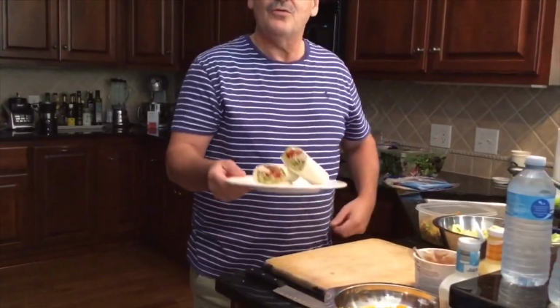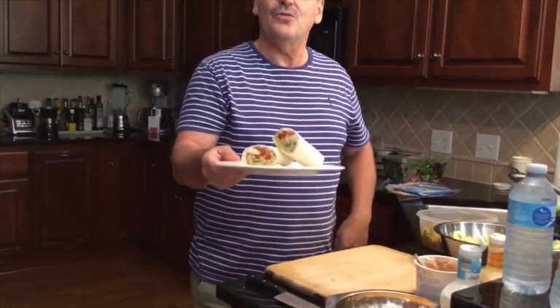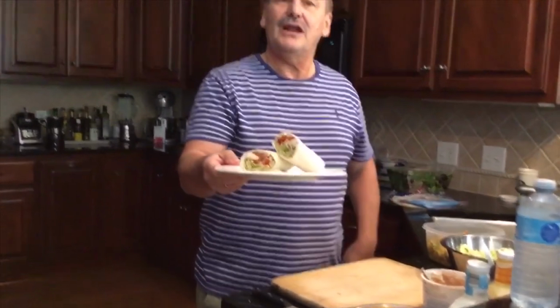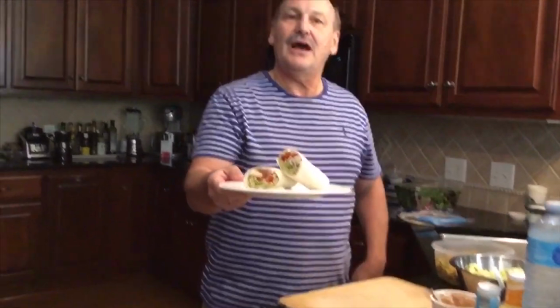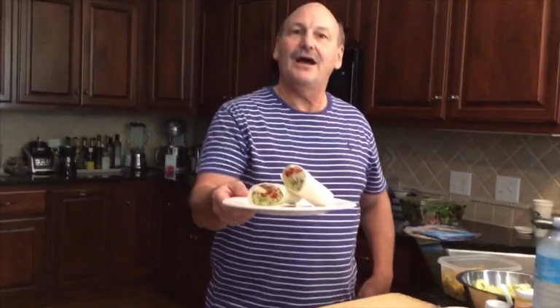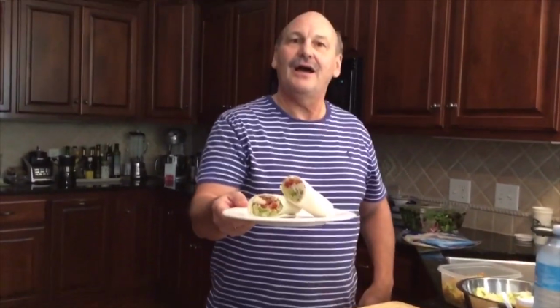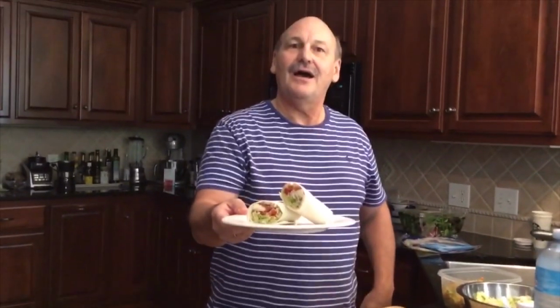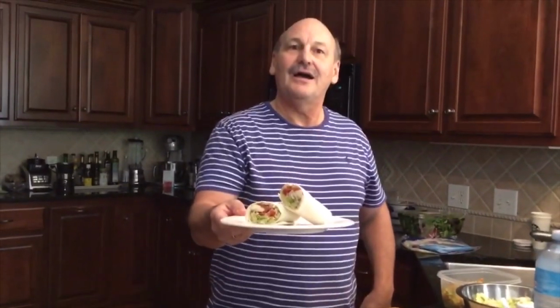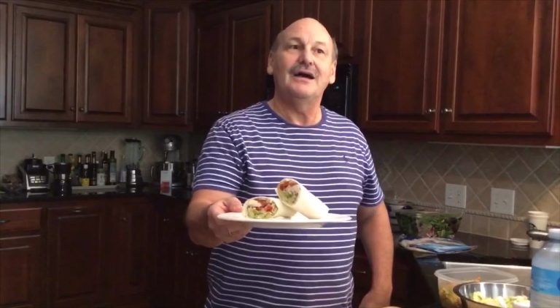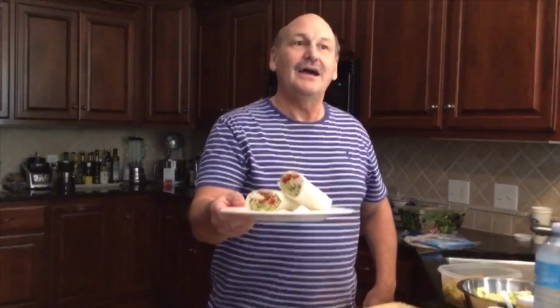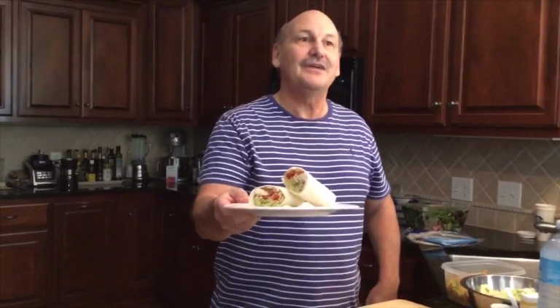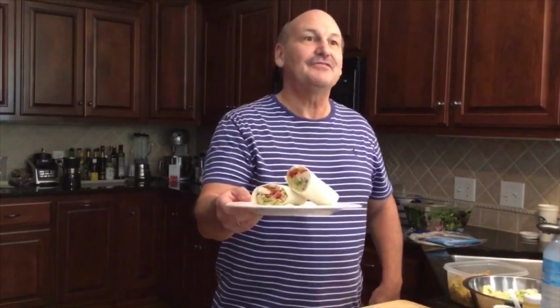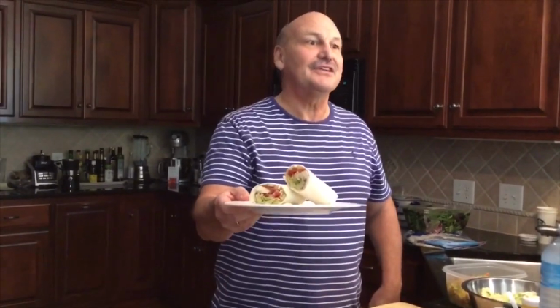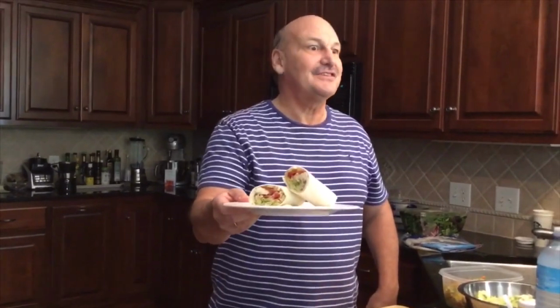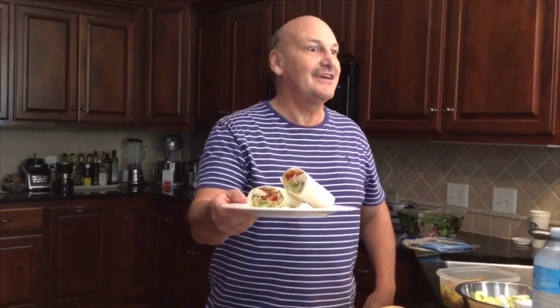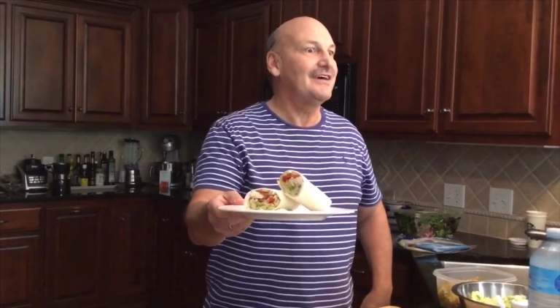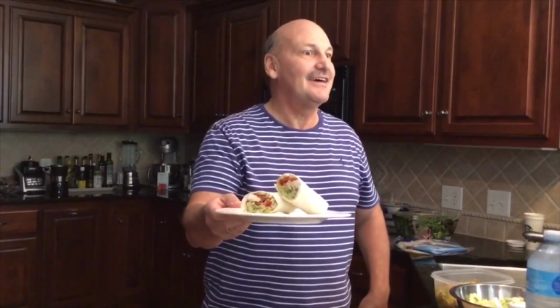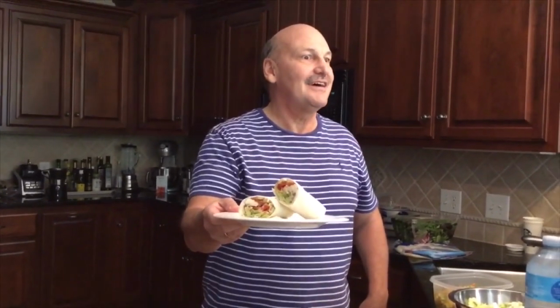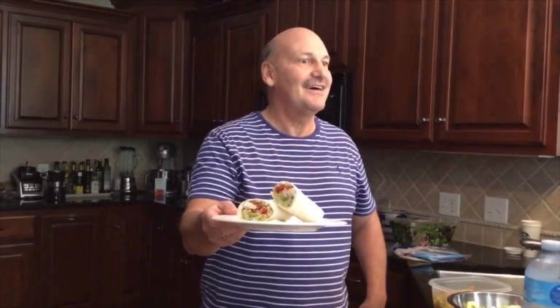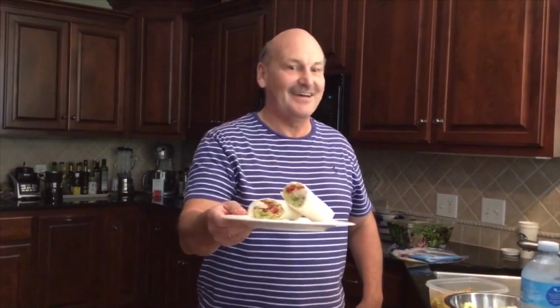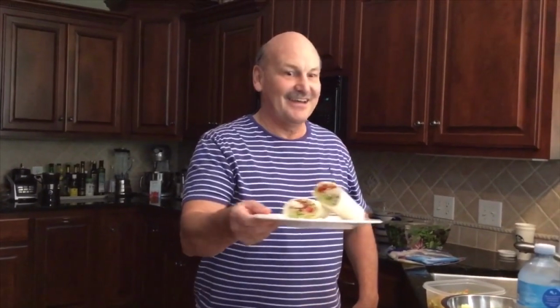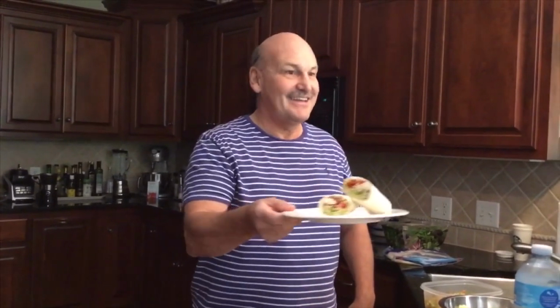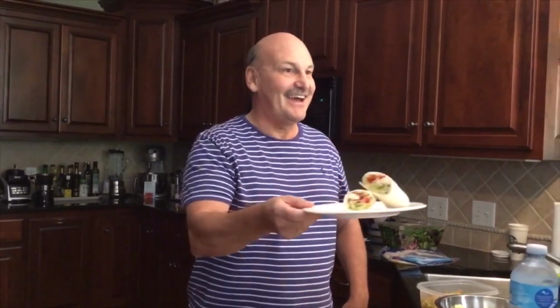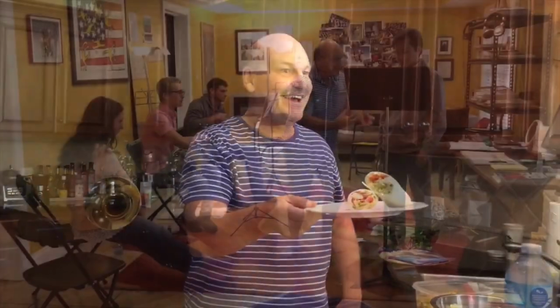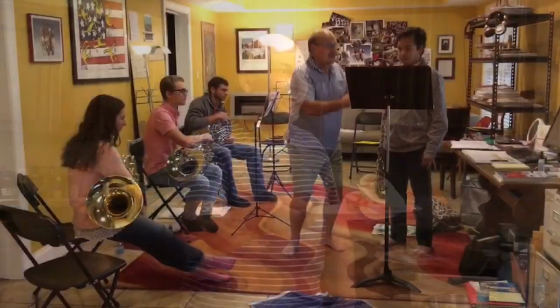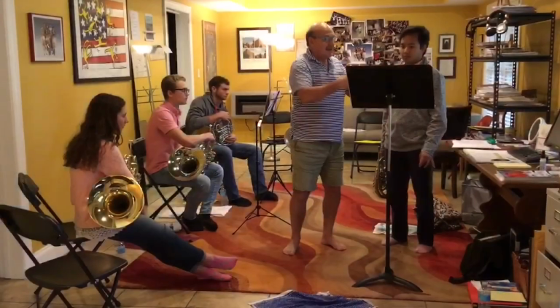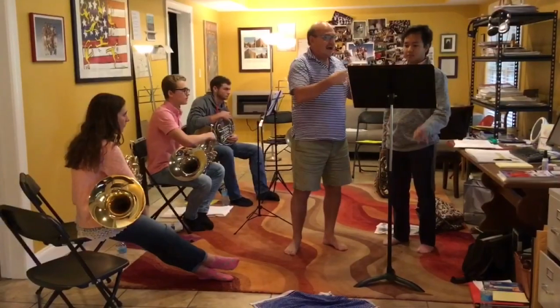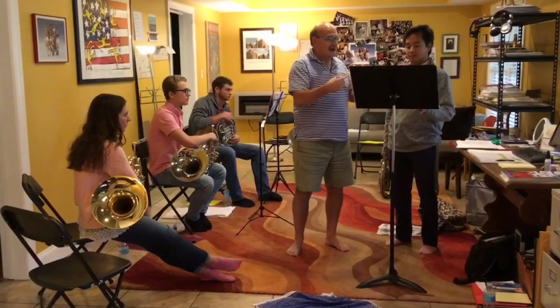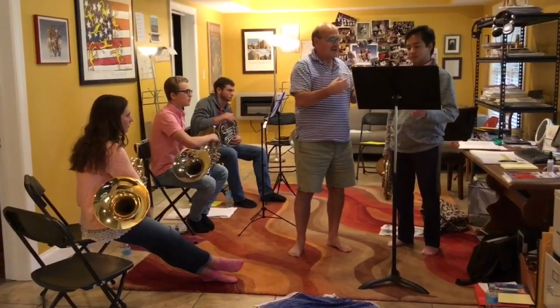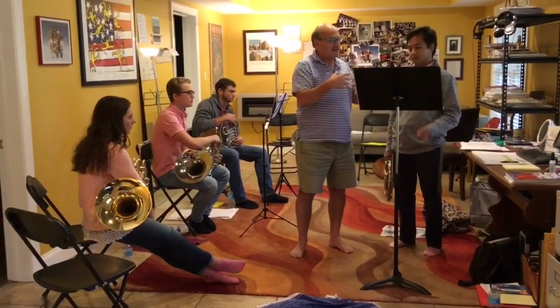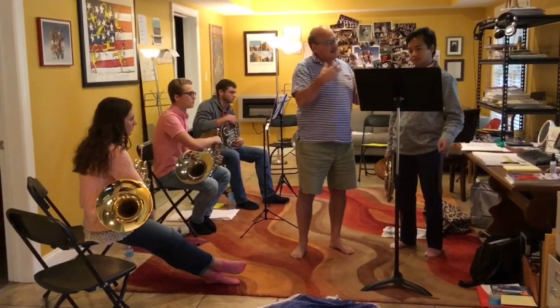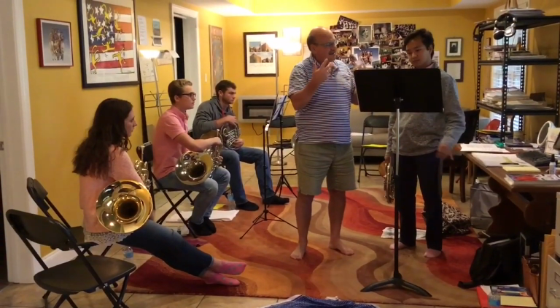Voila, as the French say. Yeah, yeah, yeah.